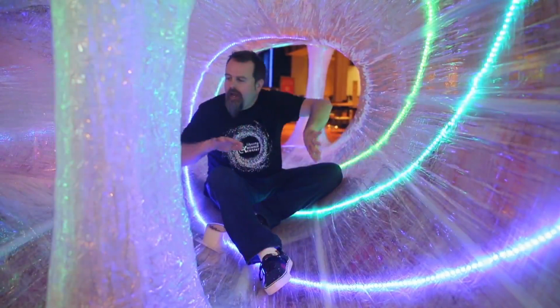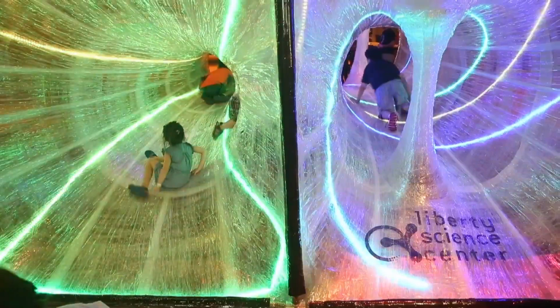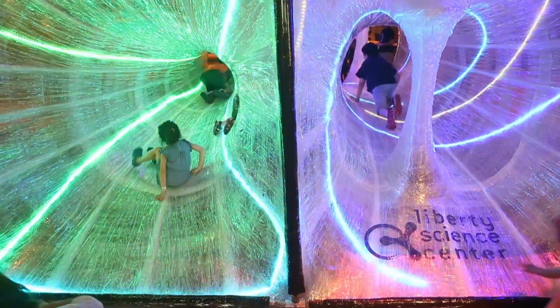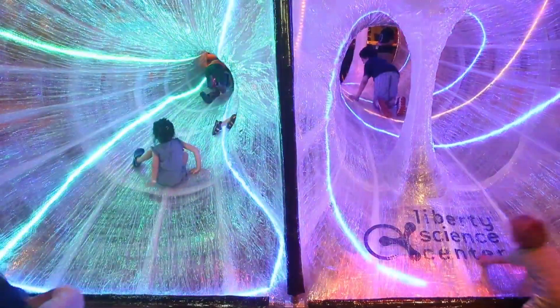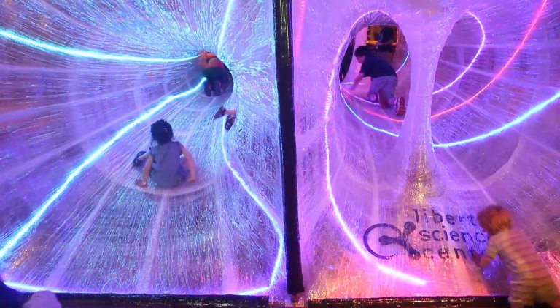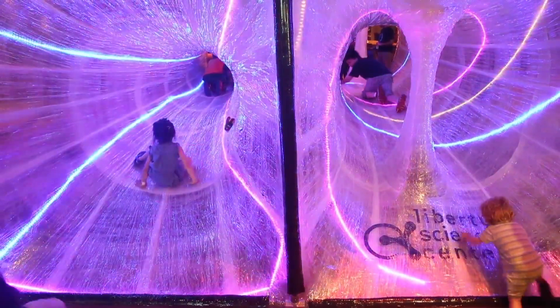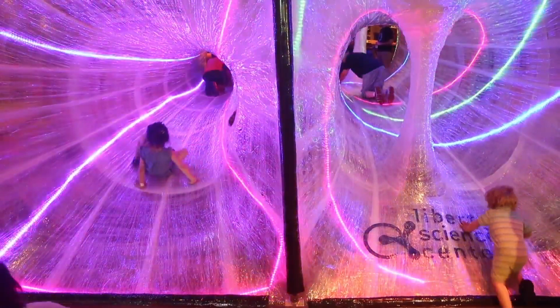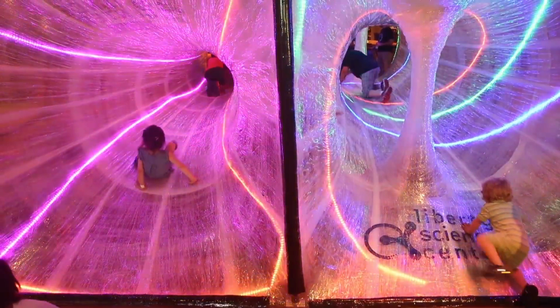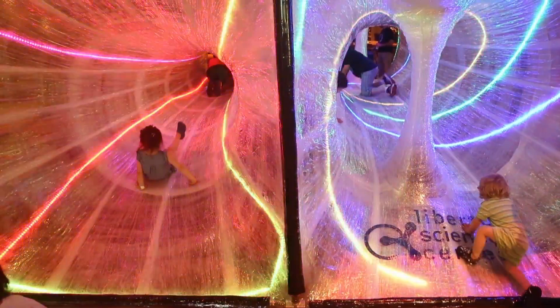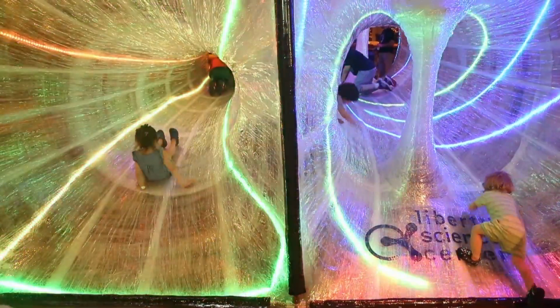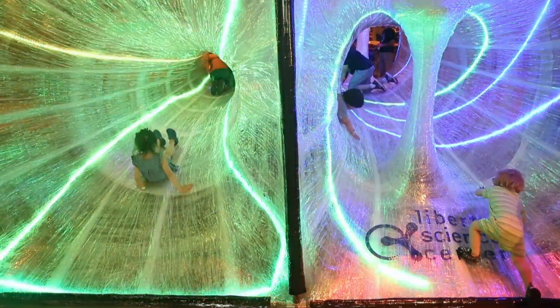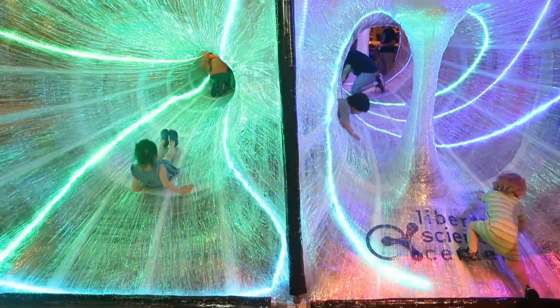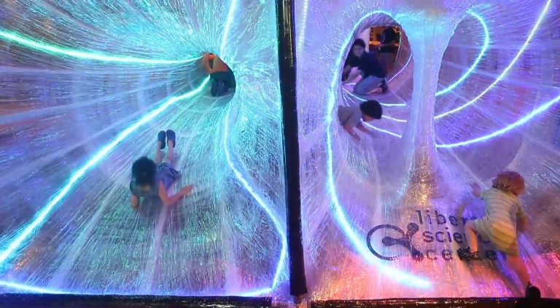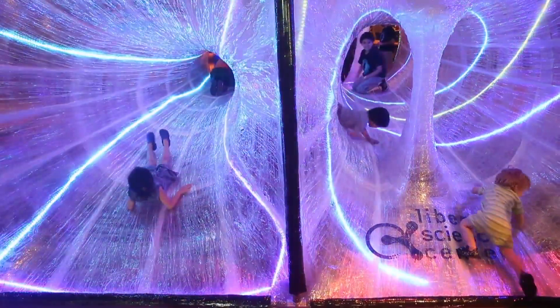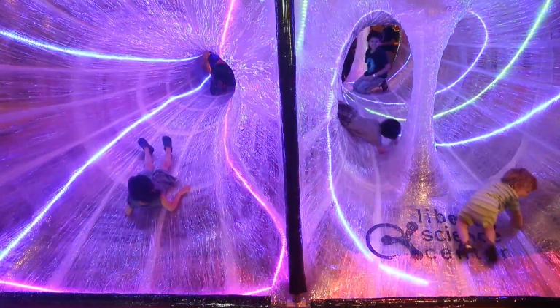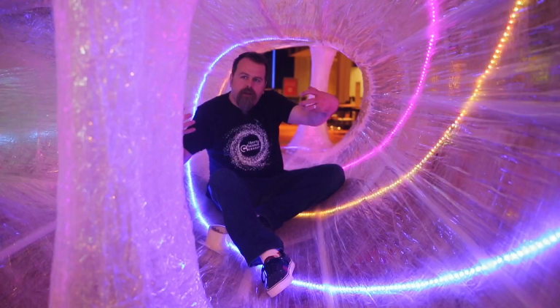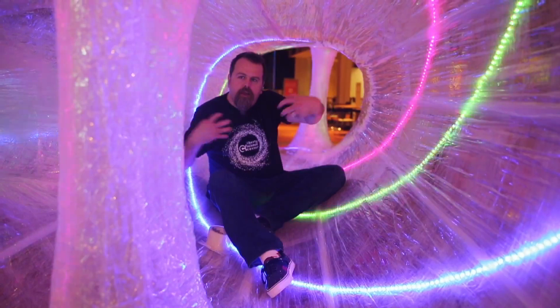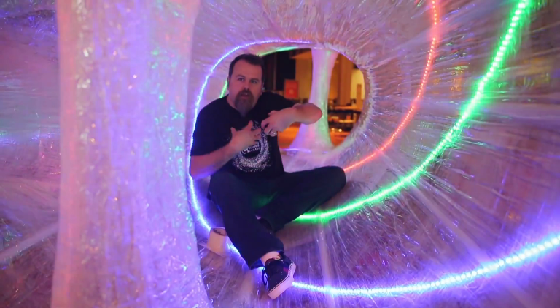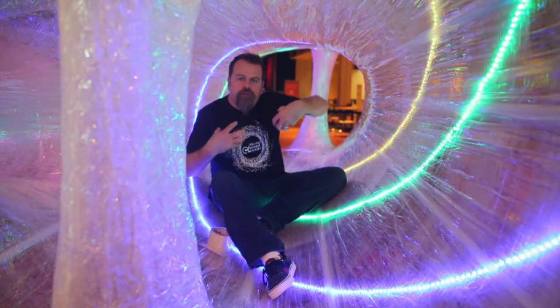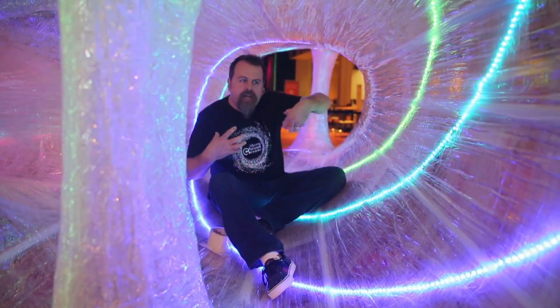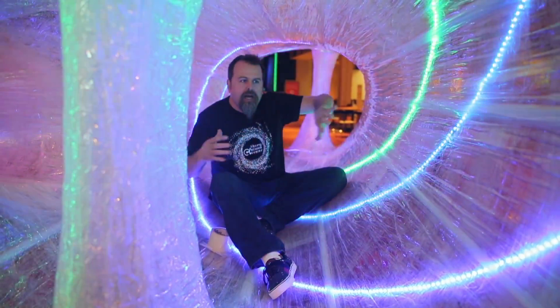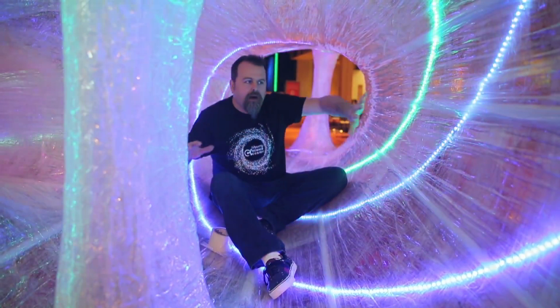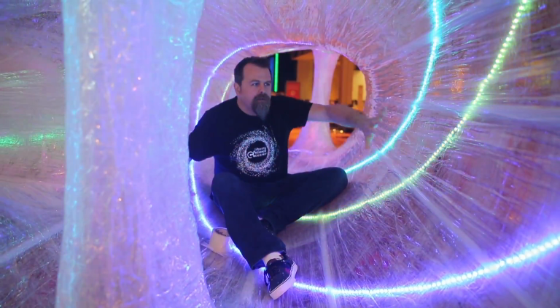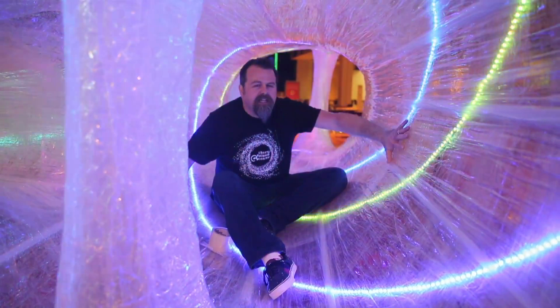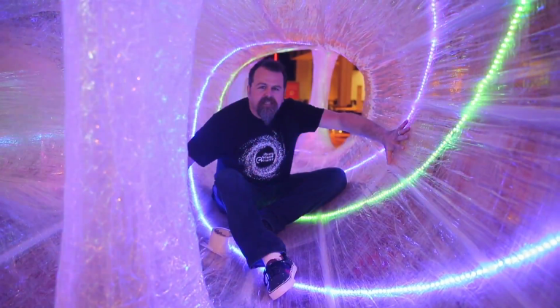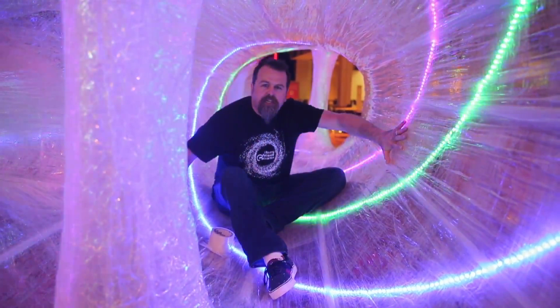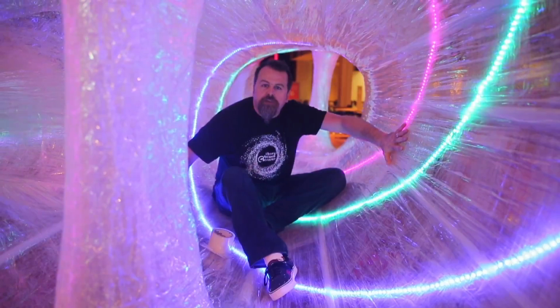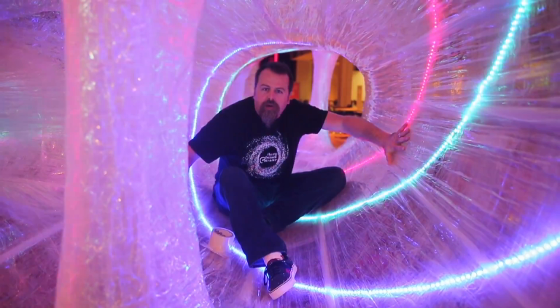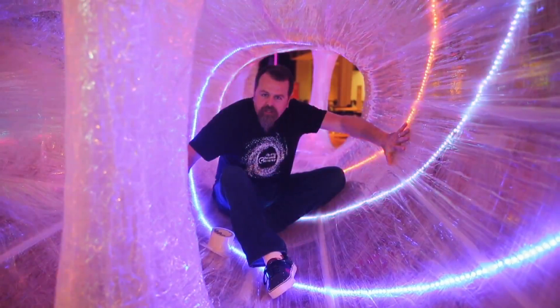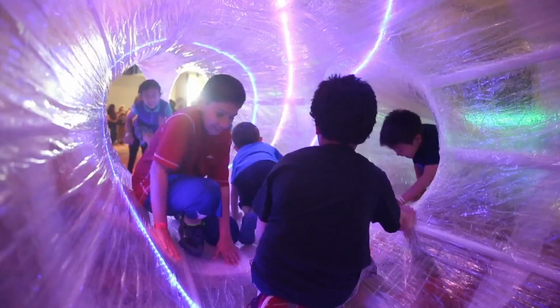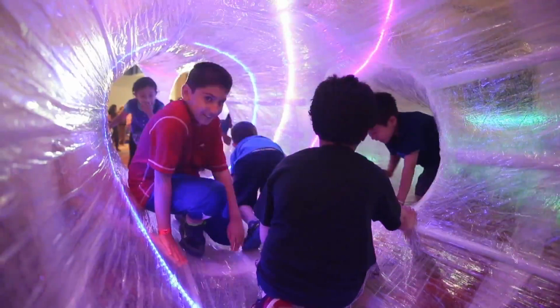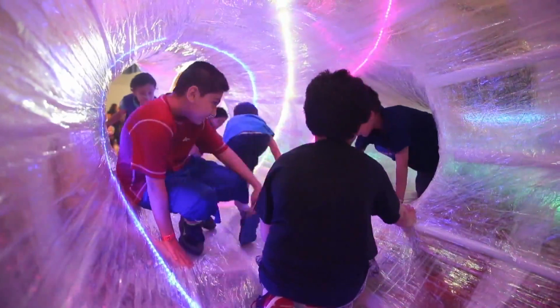Kids can explore both sides of the tunnels, and they create almost like a suspension bridge.